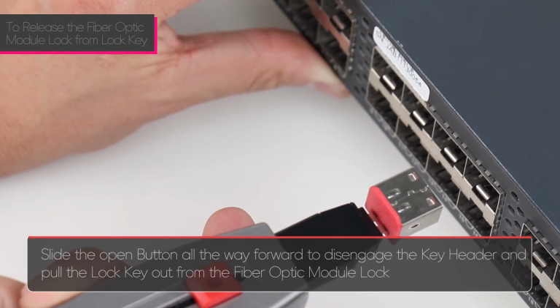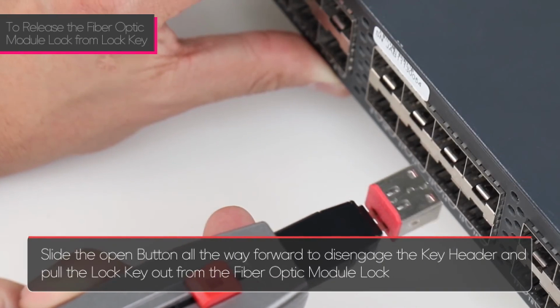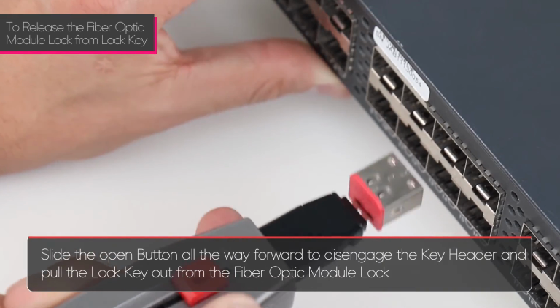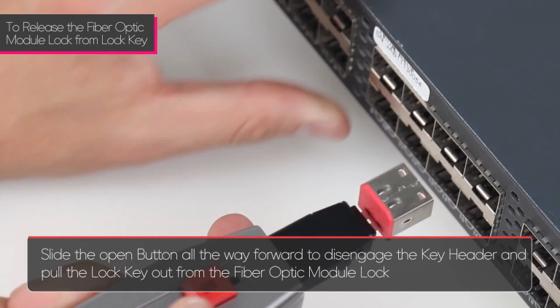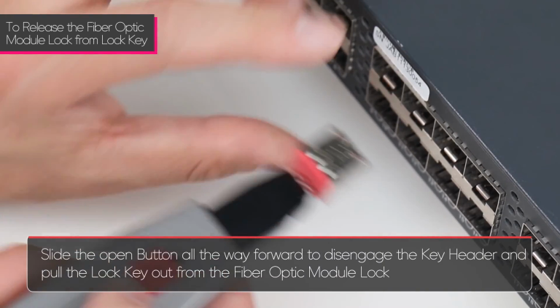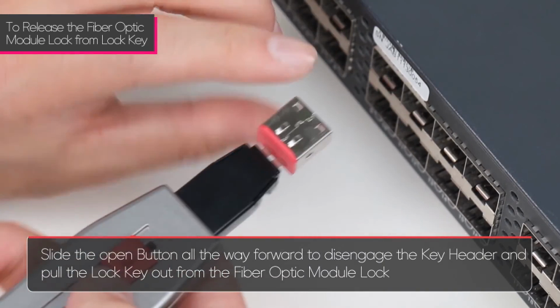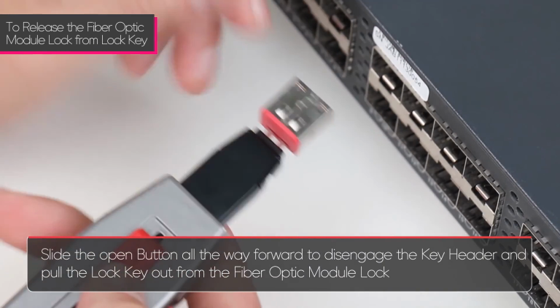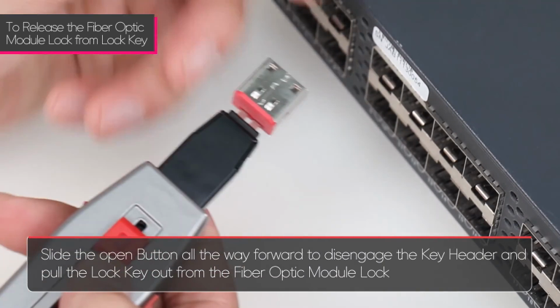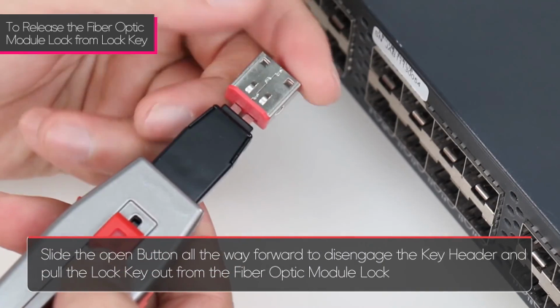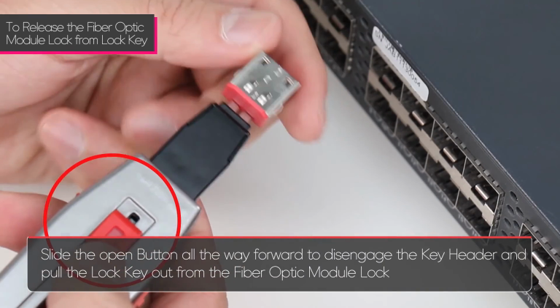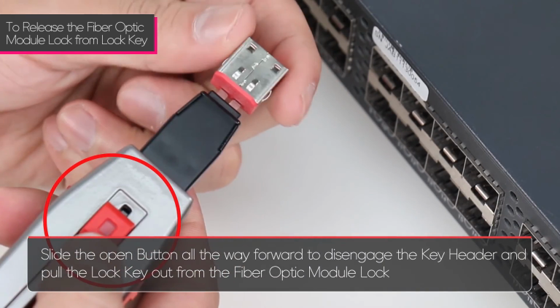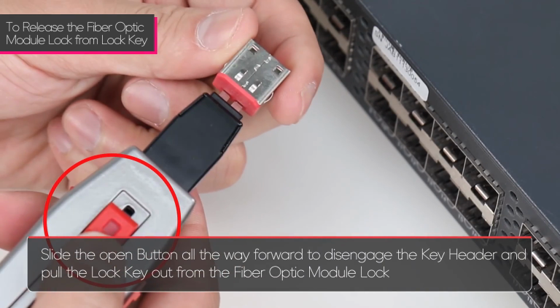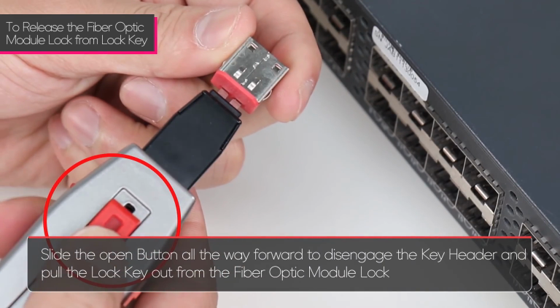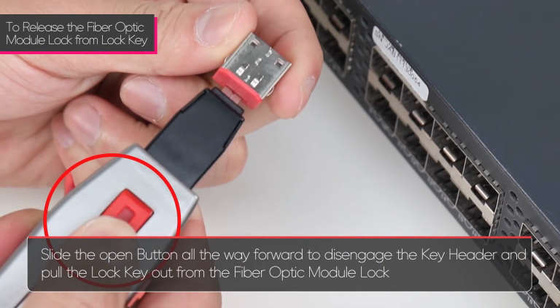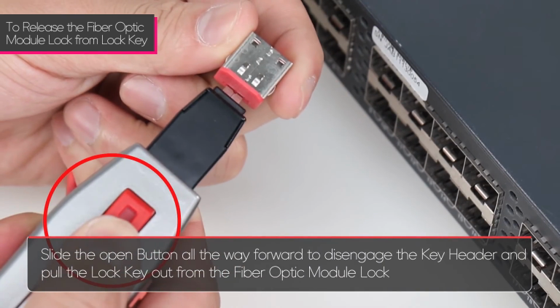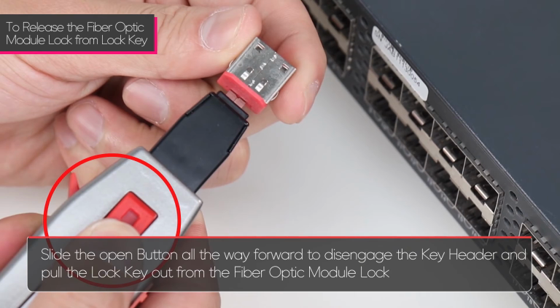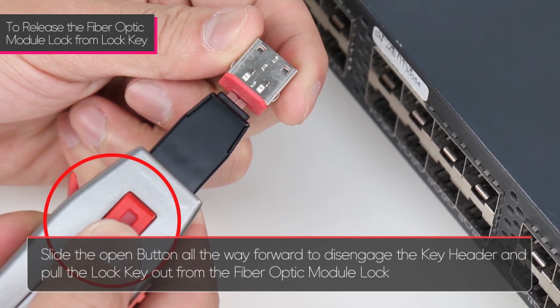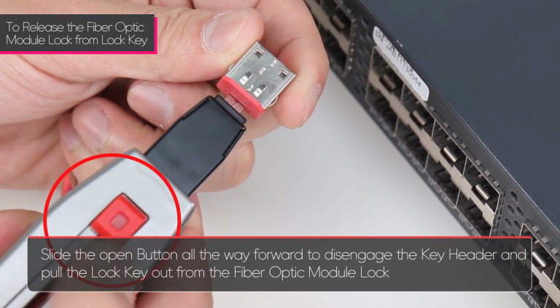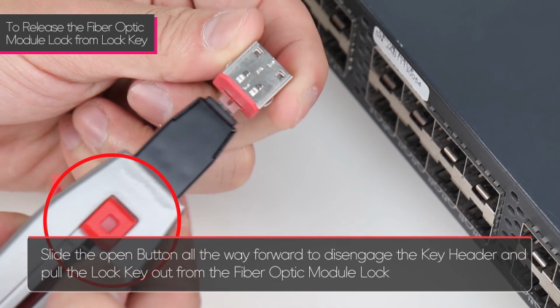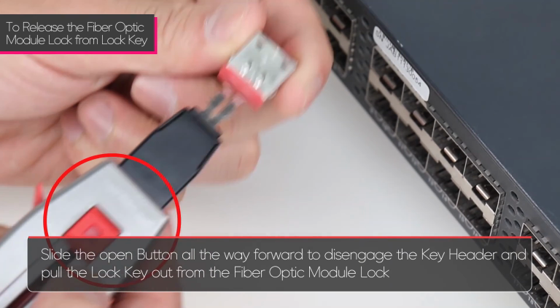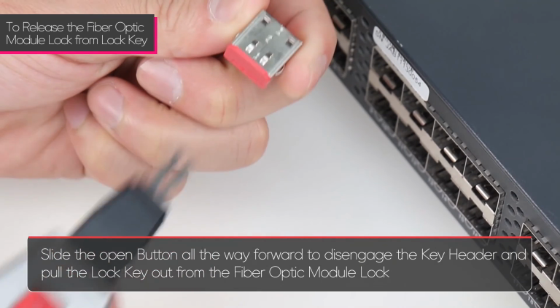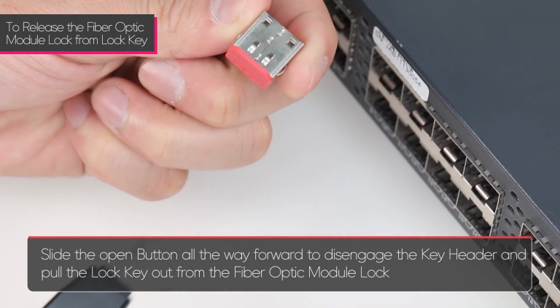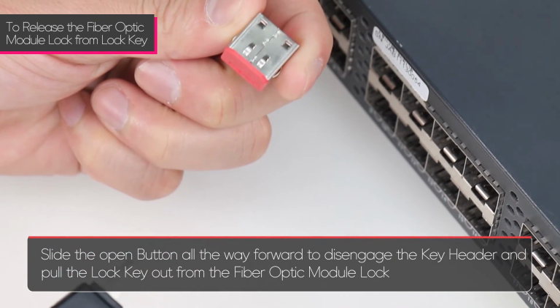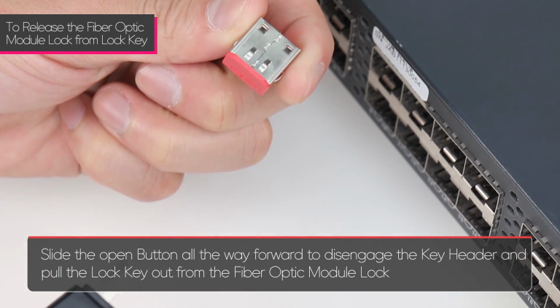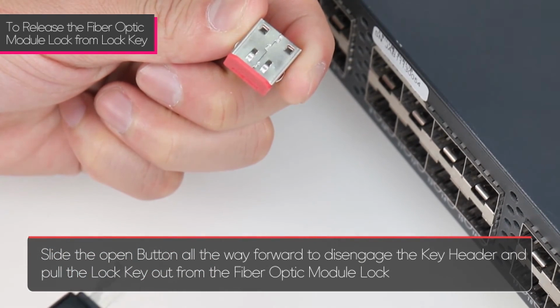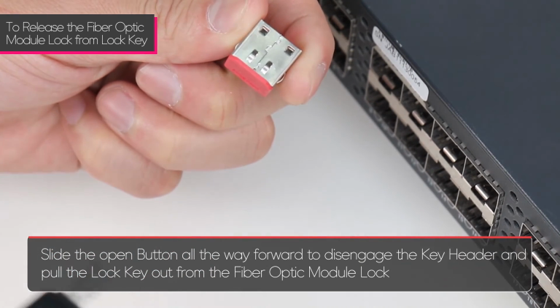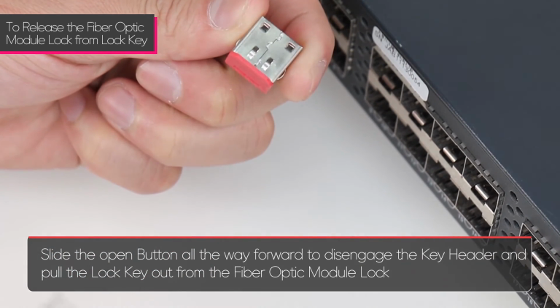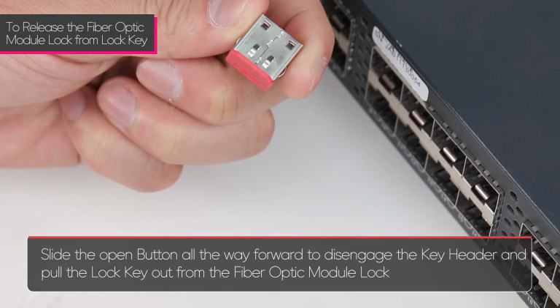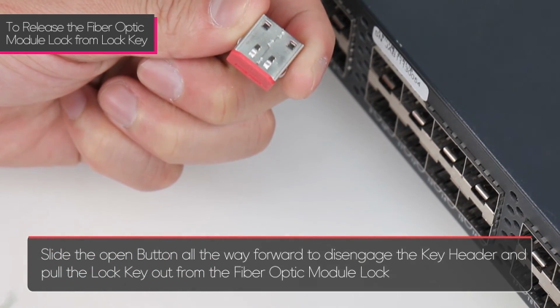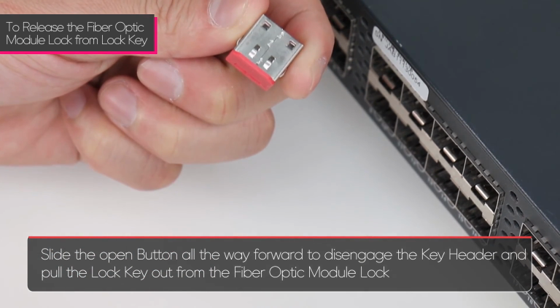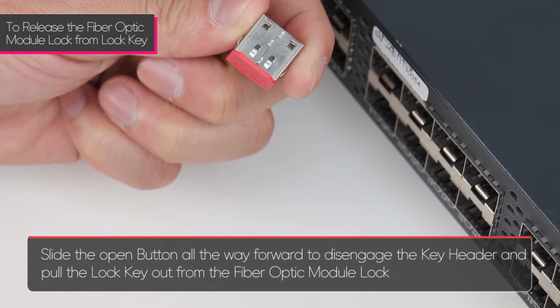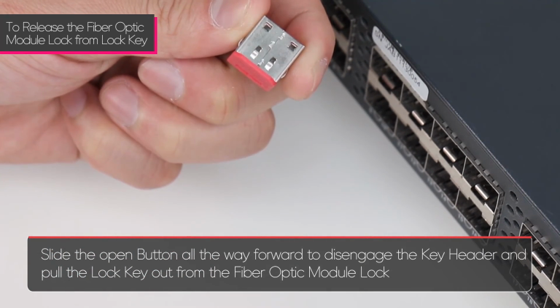Slide the open button all the way forward to disengage the key header and pull the lock key from the fiber optic module lock.